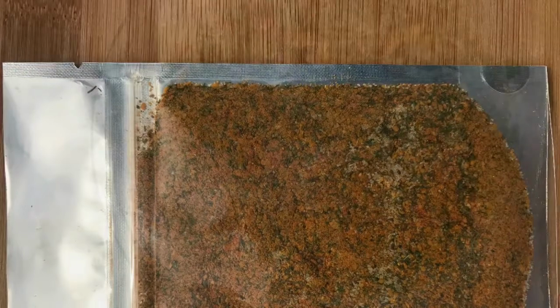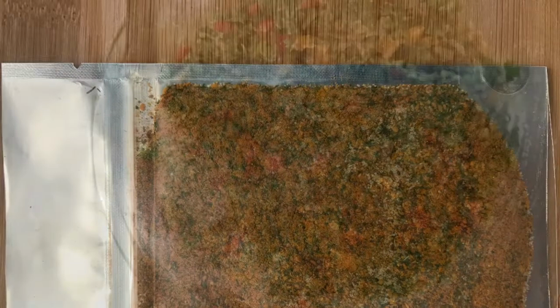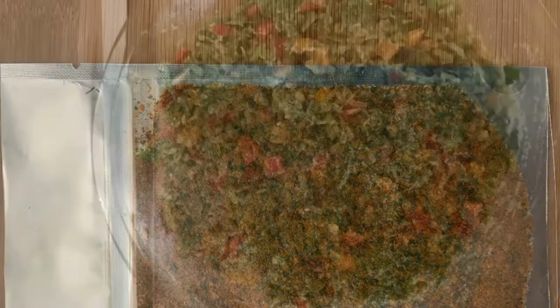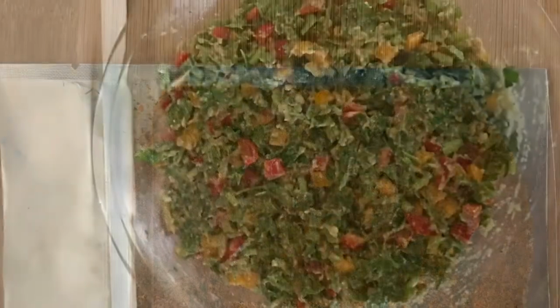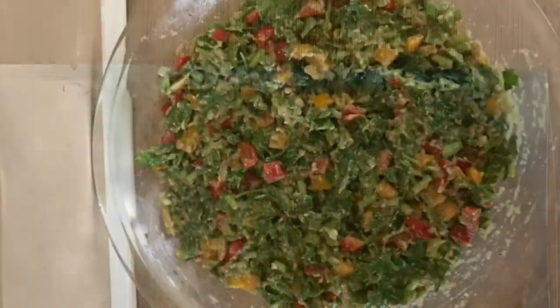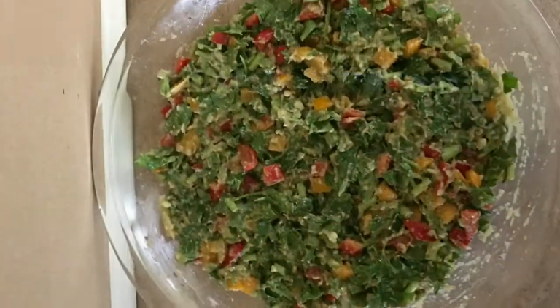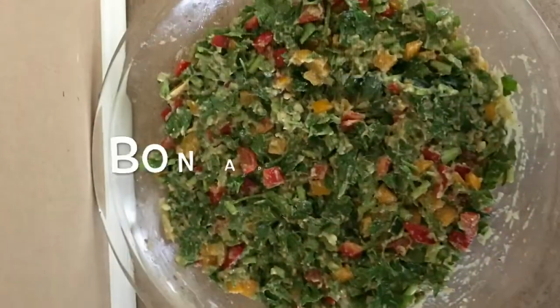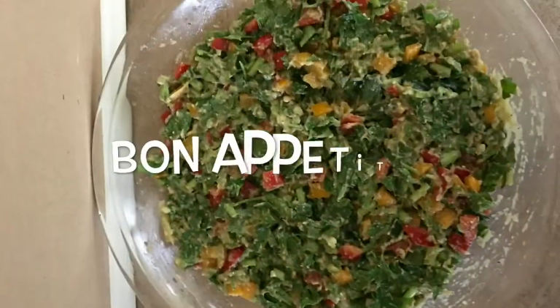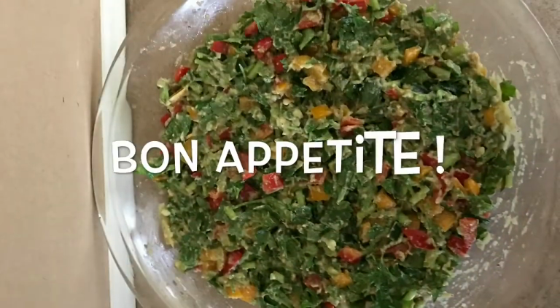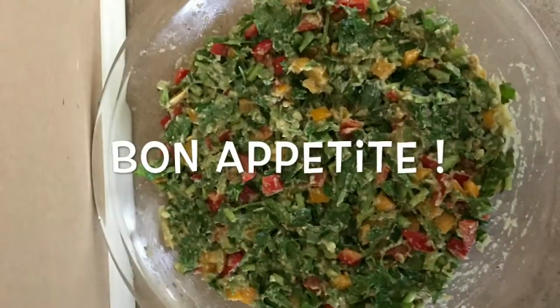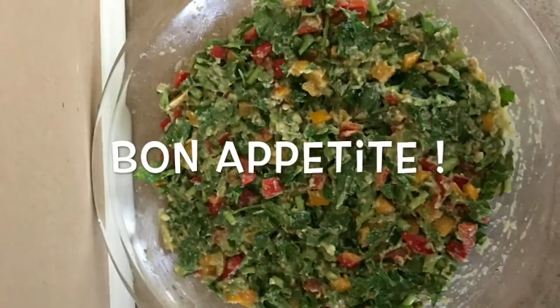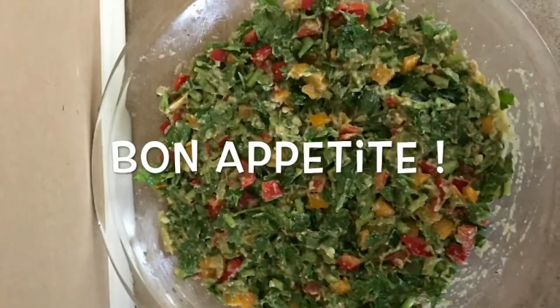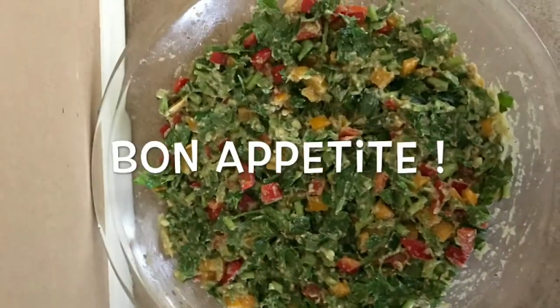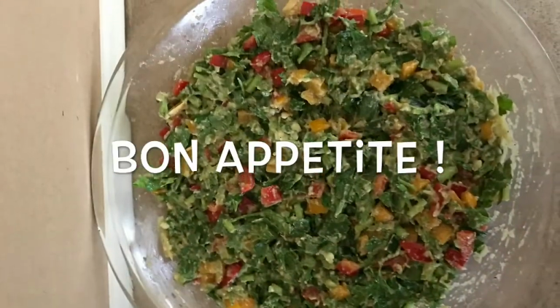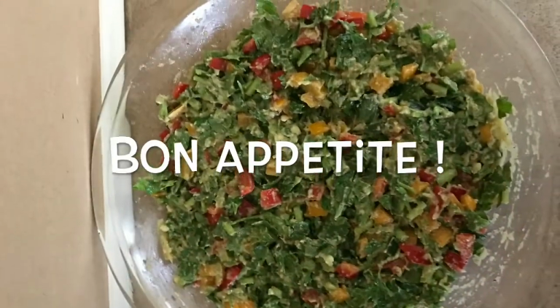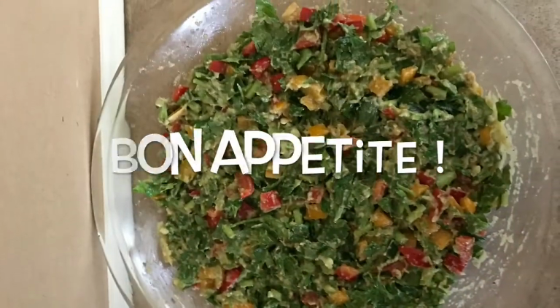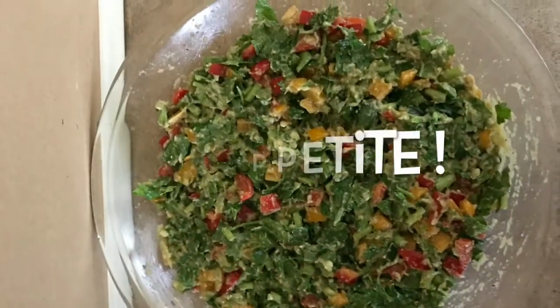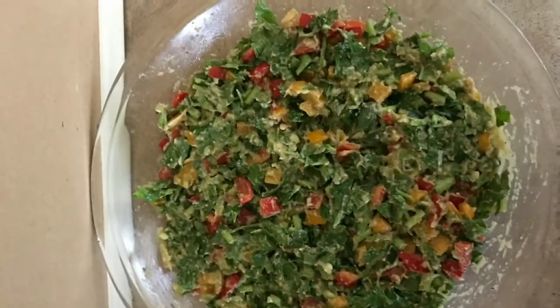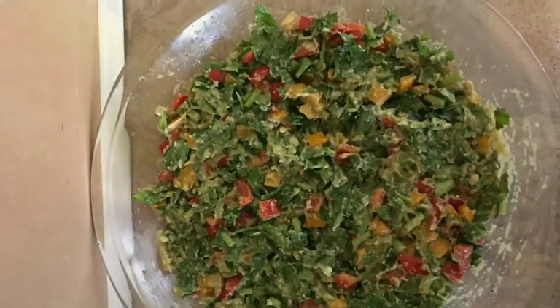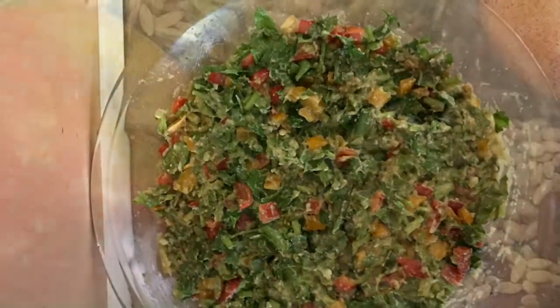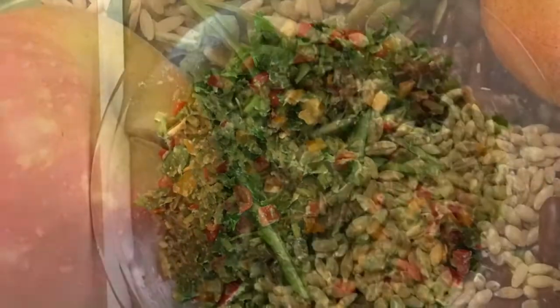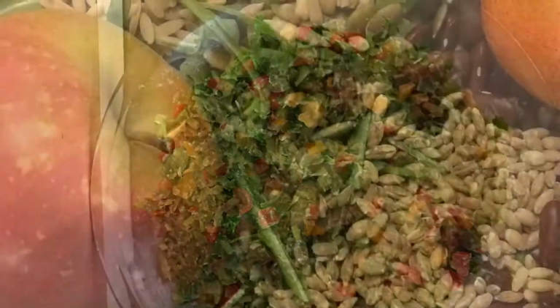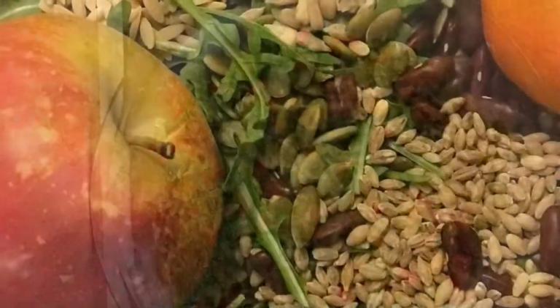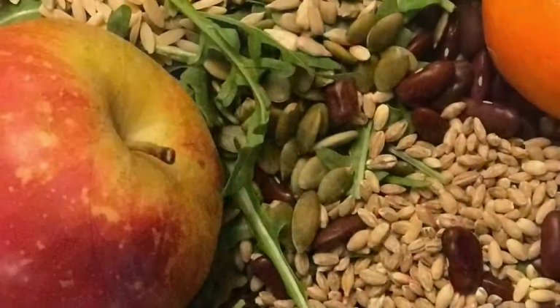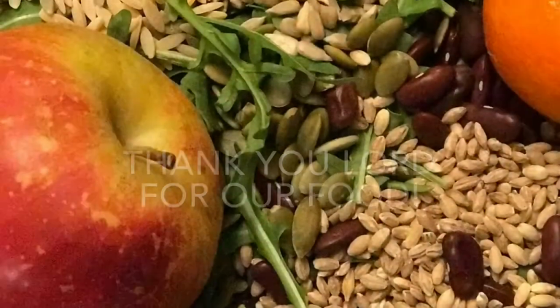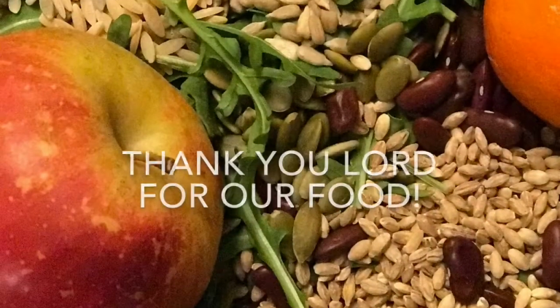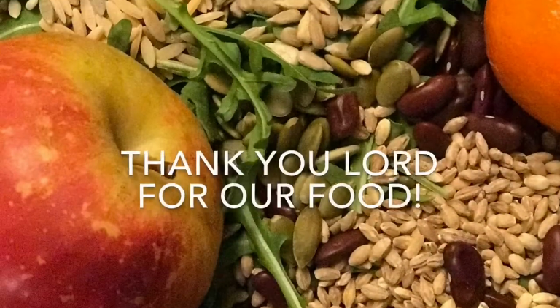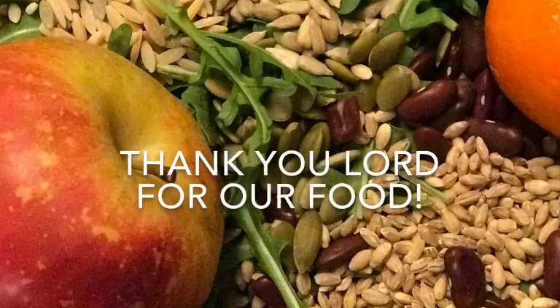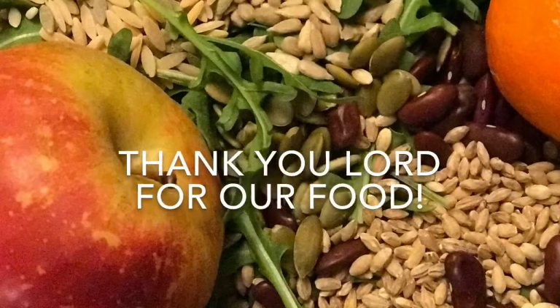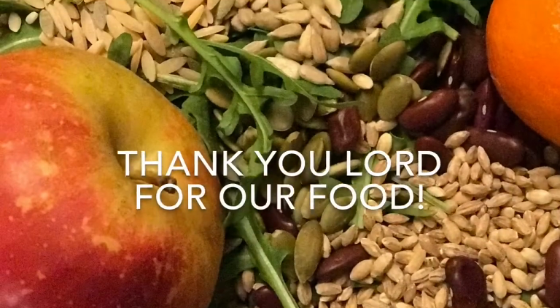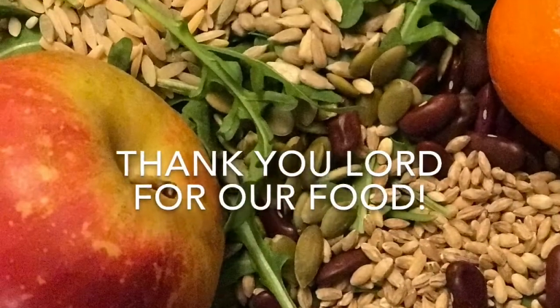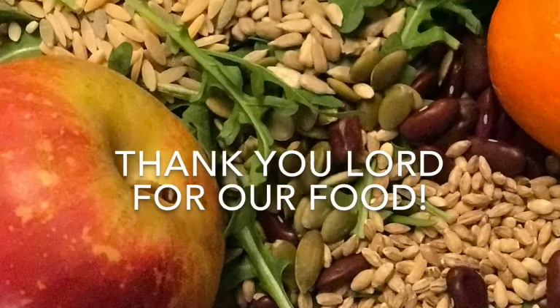Bon appétit! Thank you, Lord, for our food.